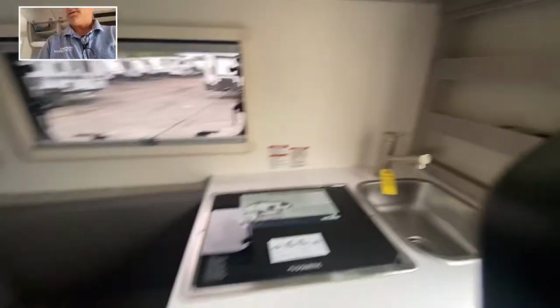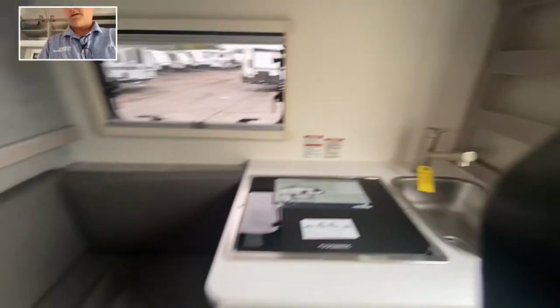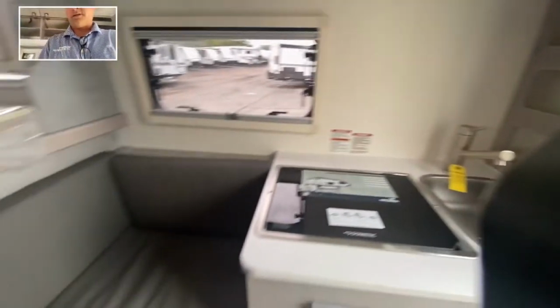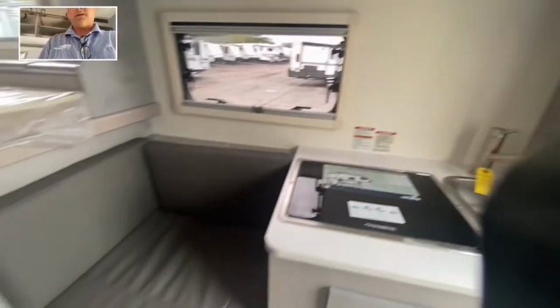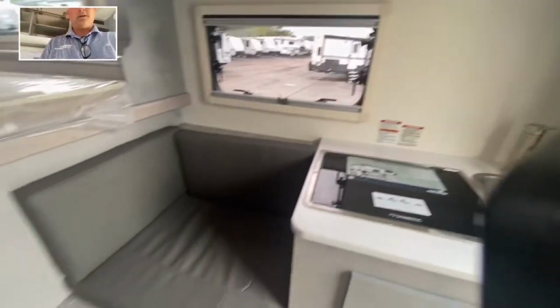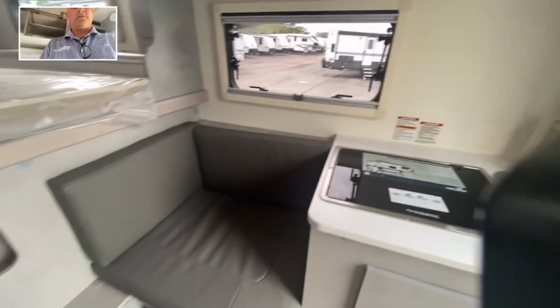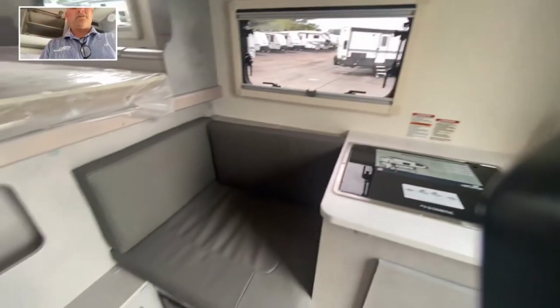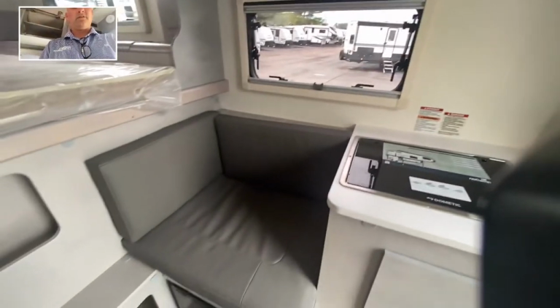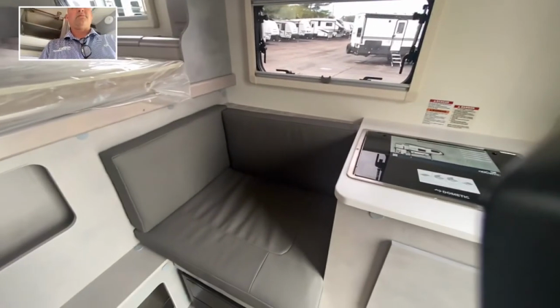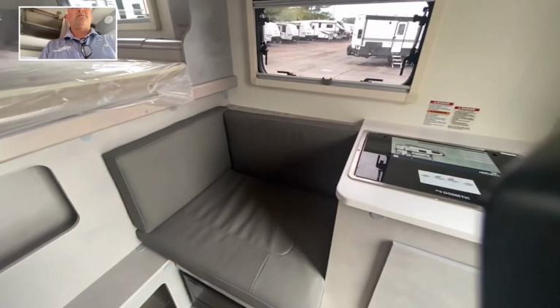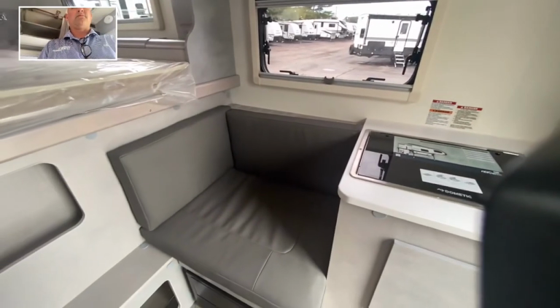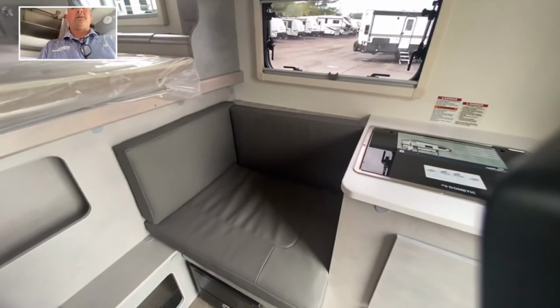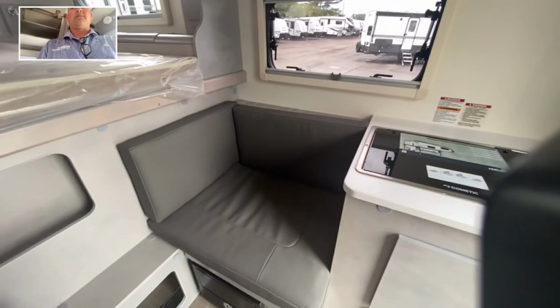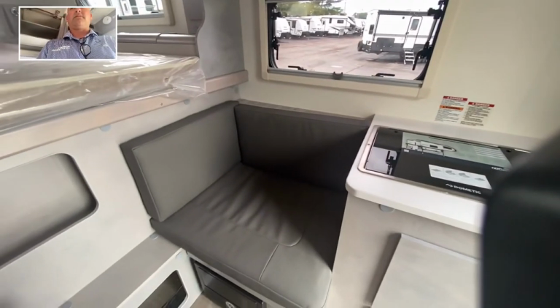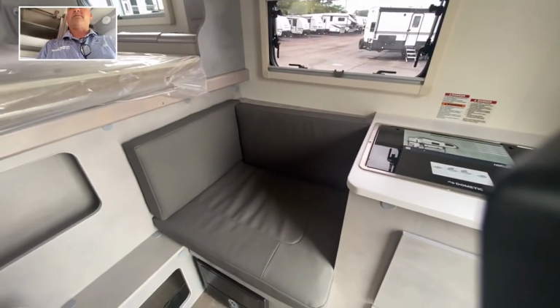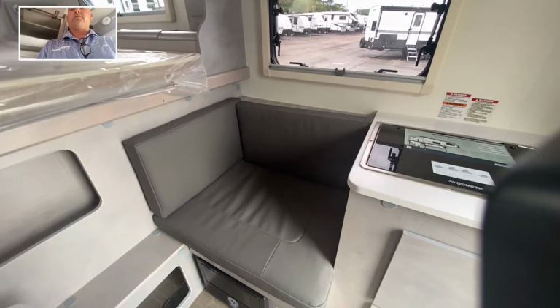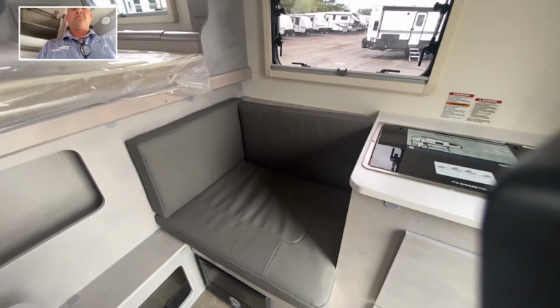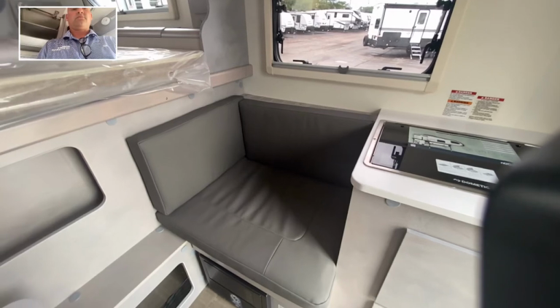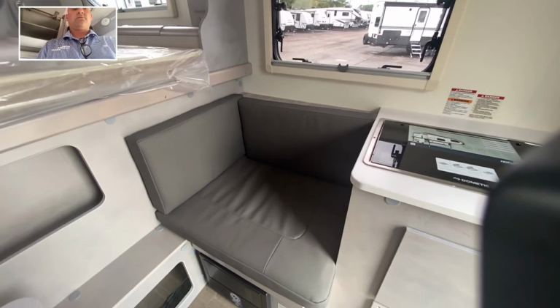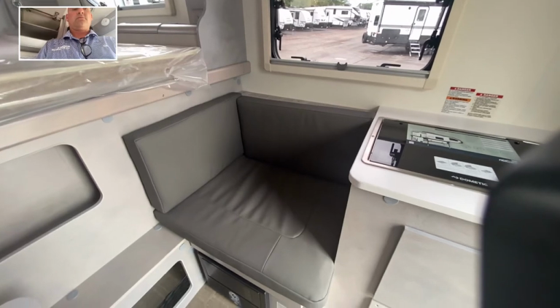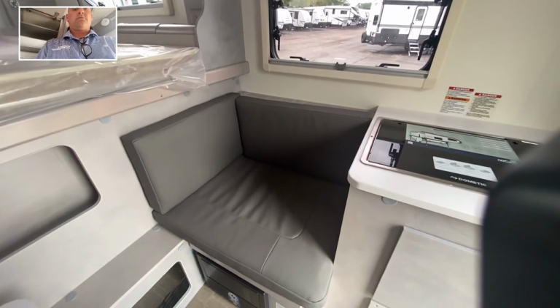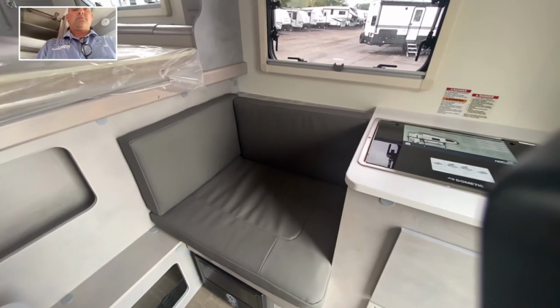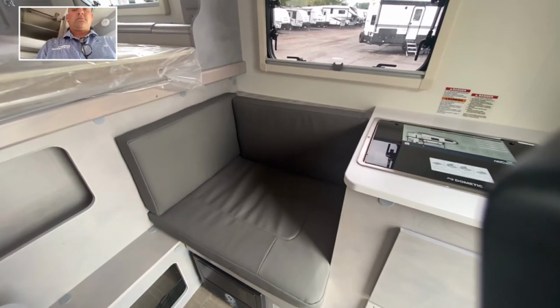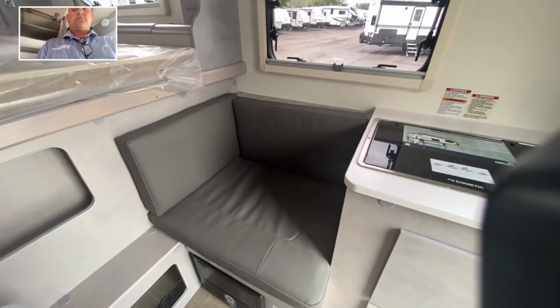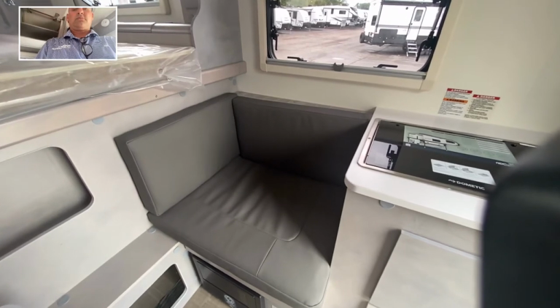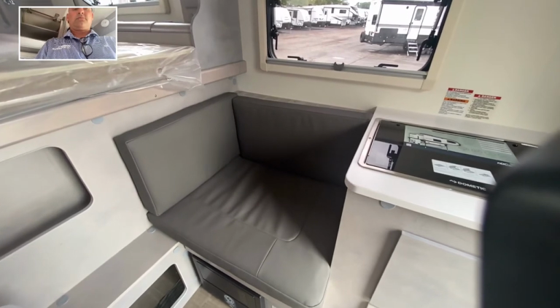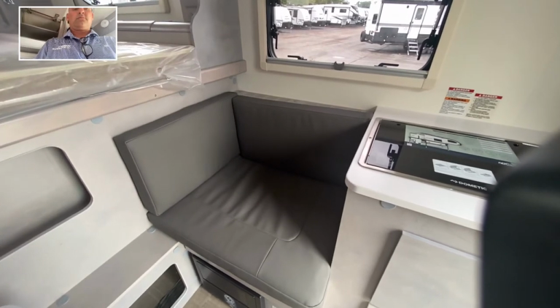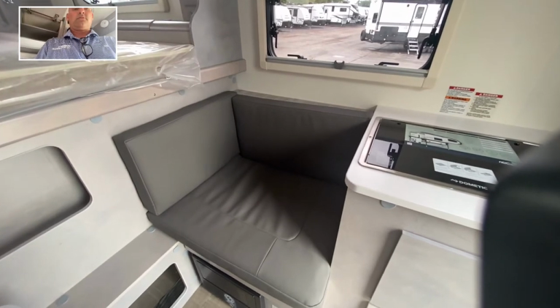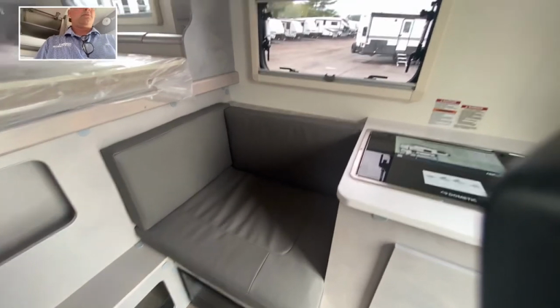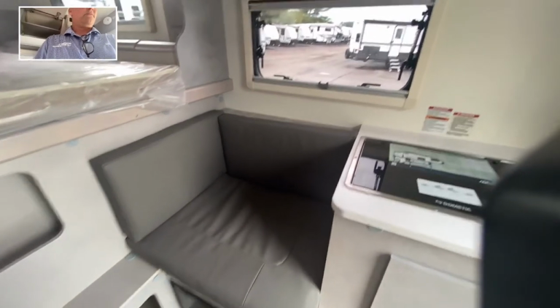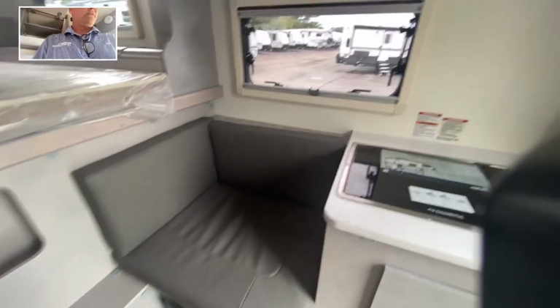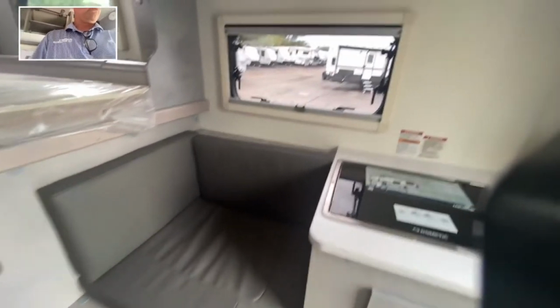And then another seat right there as well. Very cool.